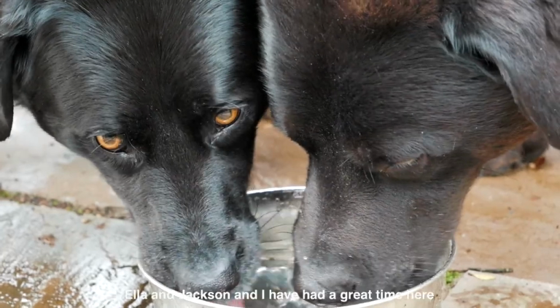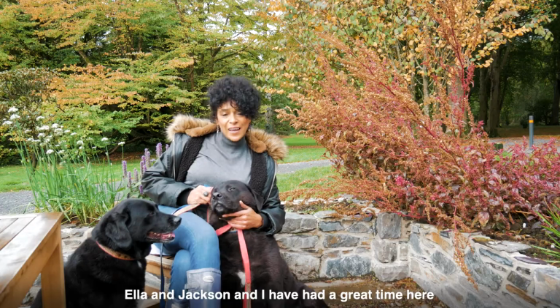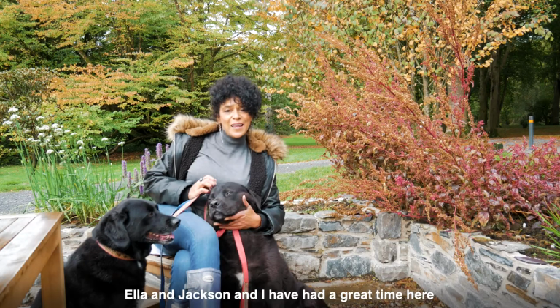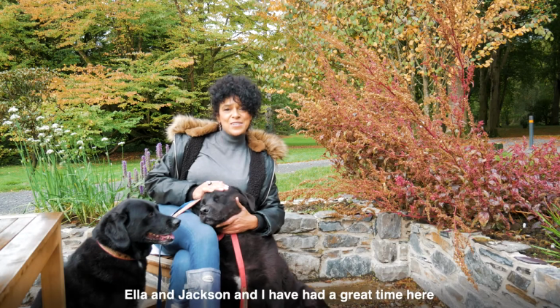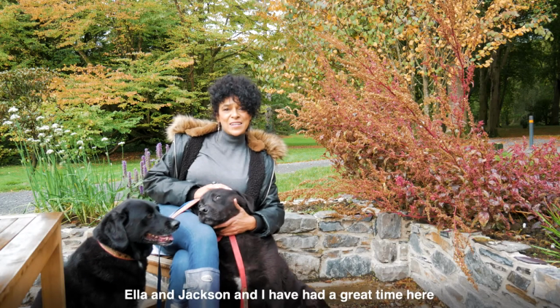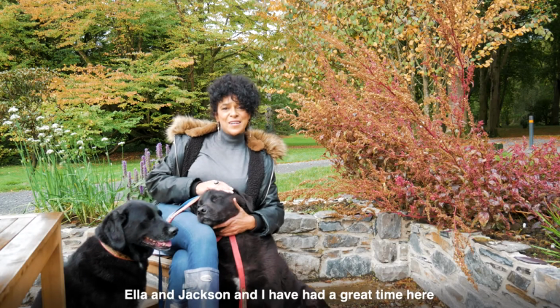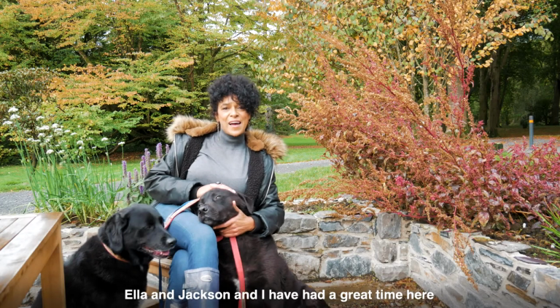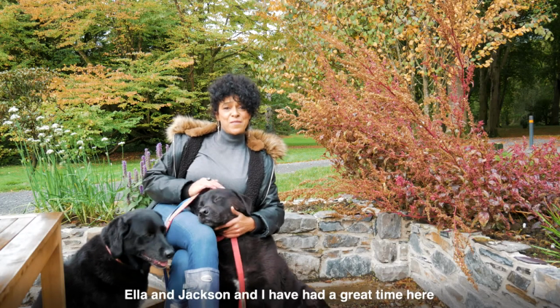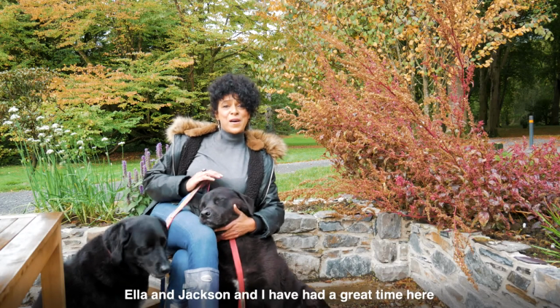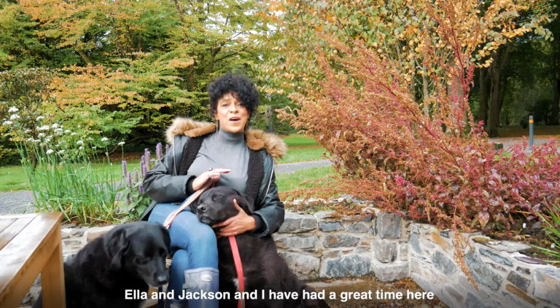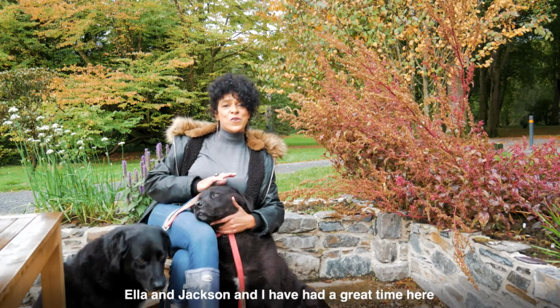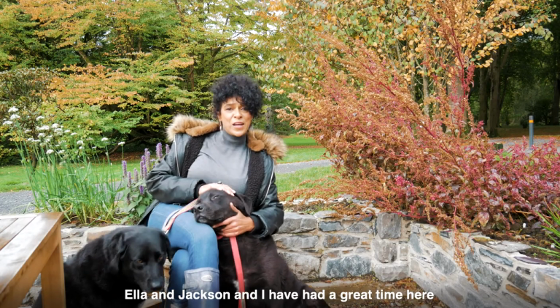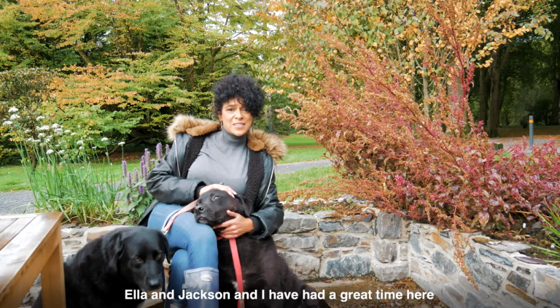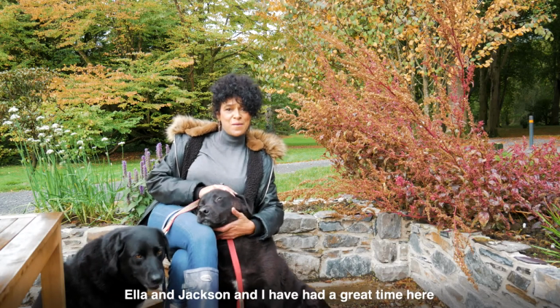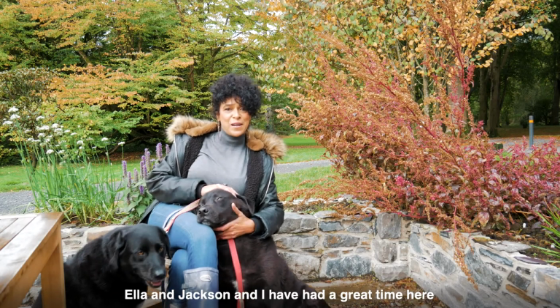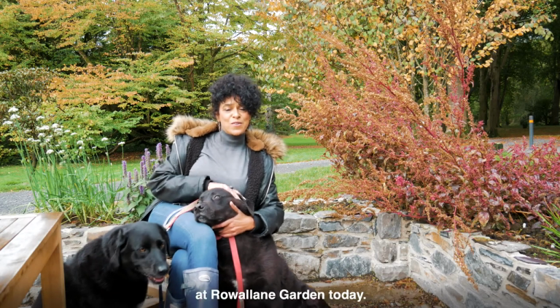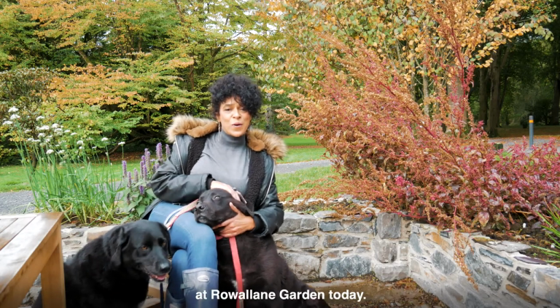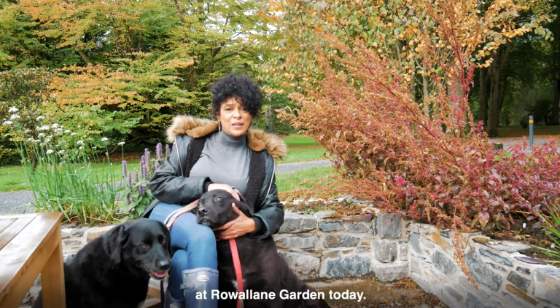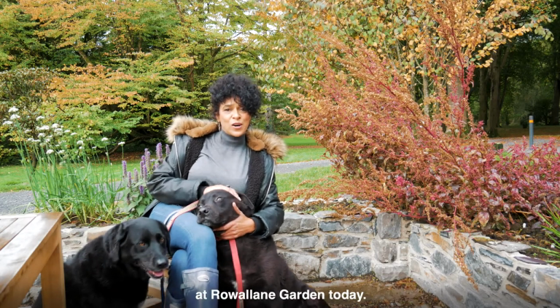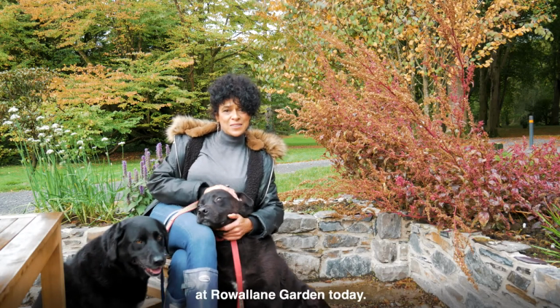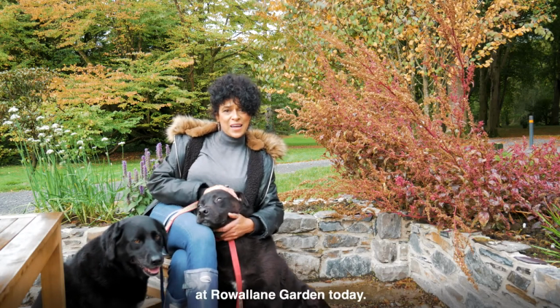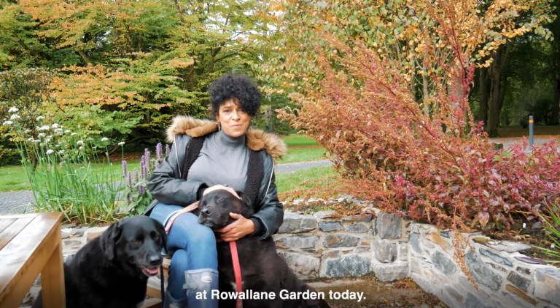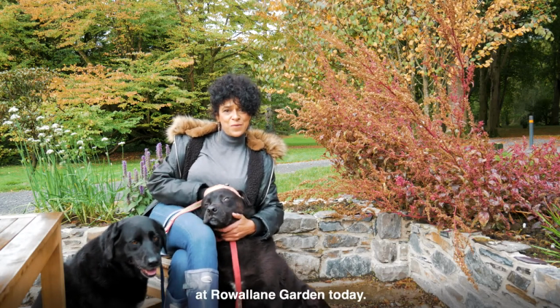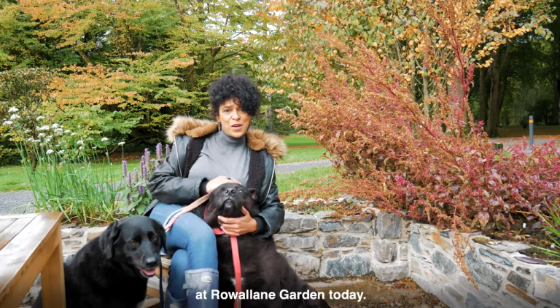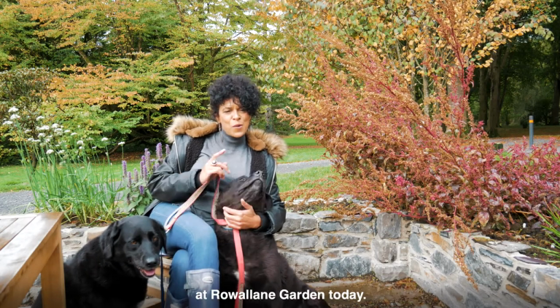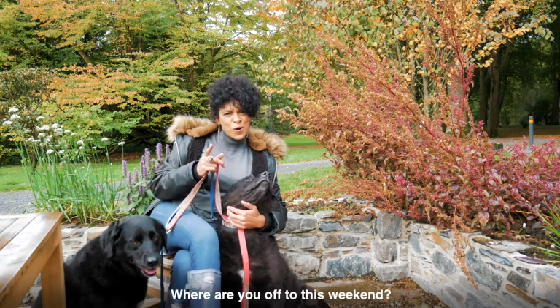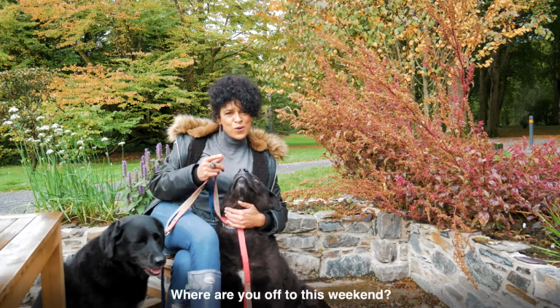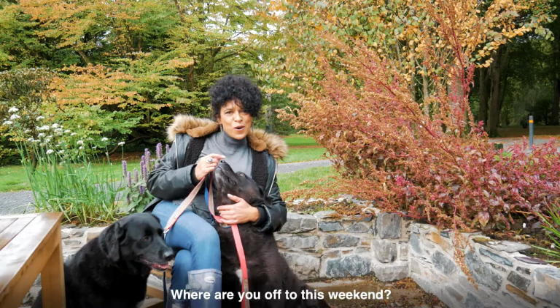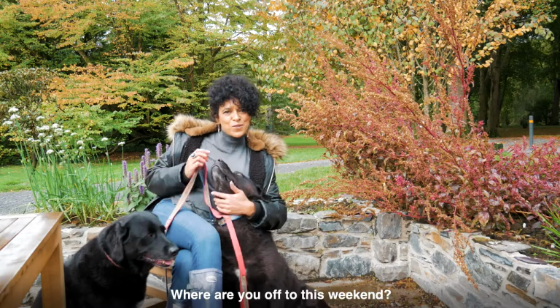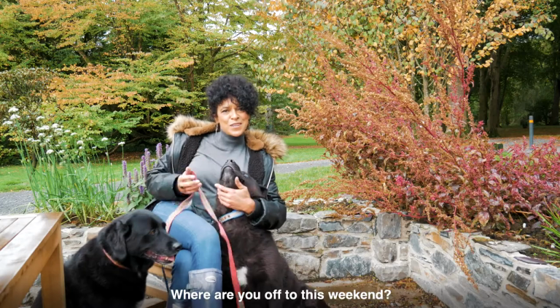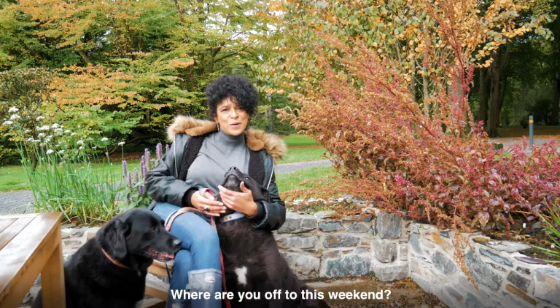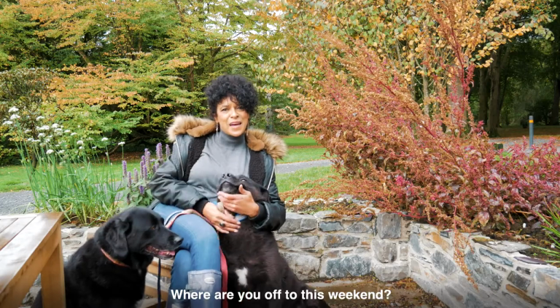Ella, Jackson and I have had a great time here at Rowan Garden today. Where are you off to this weekend?